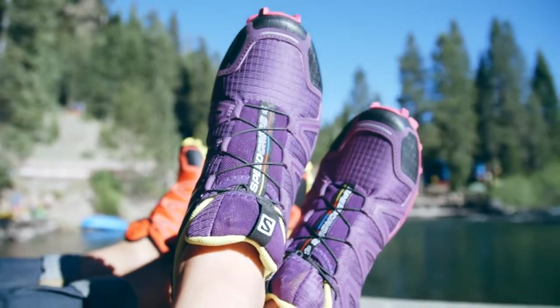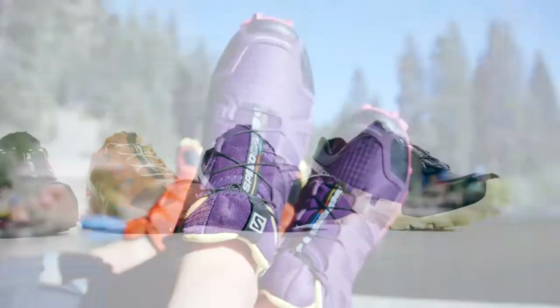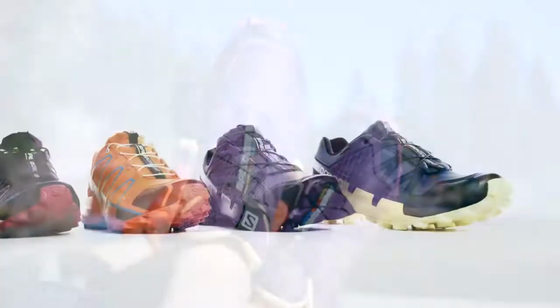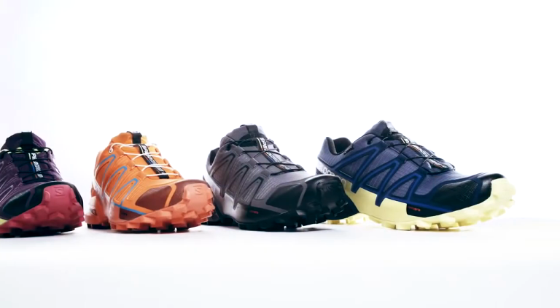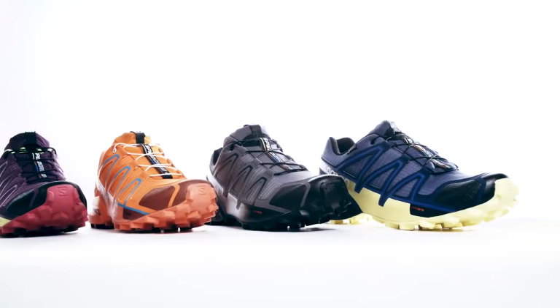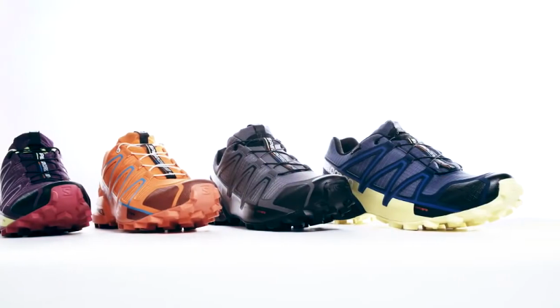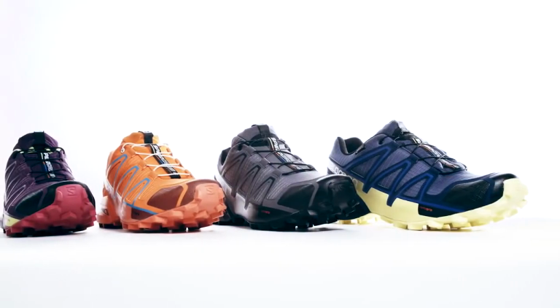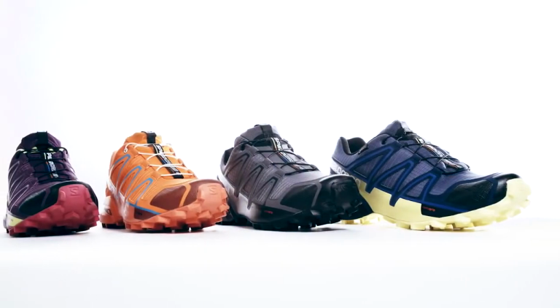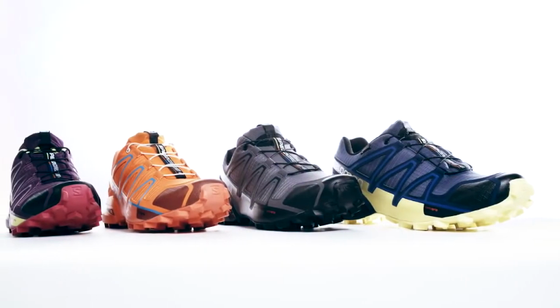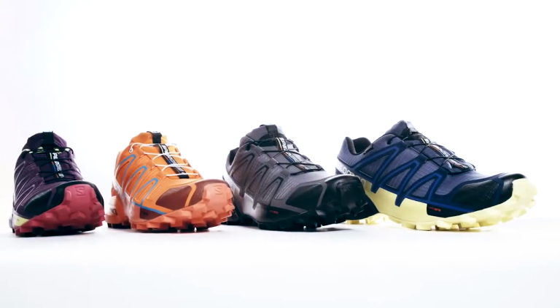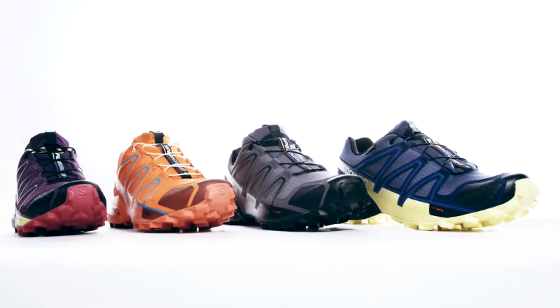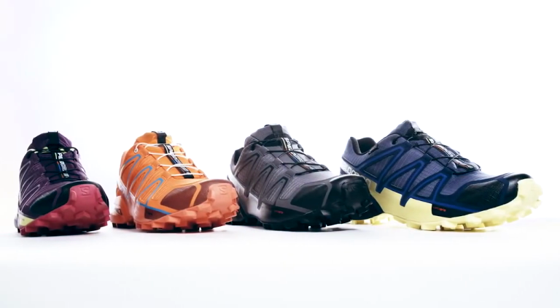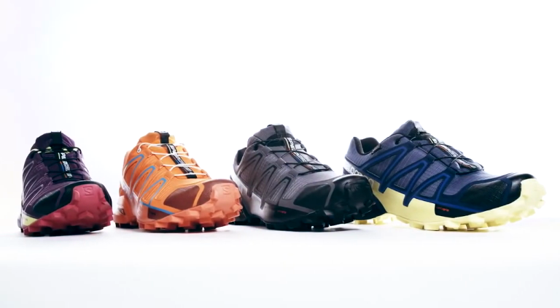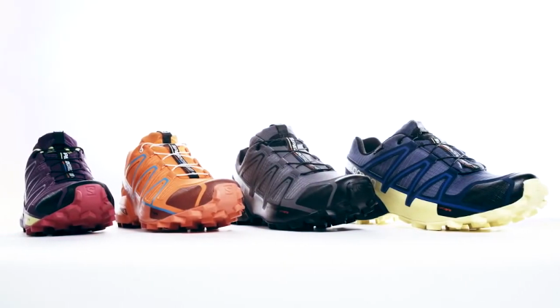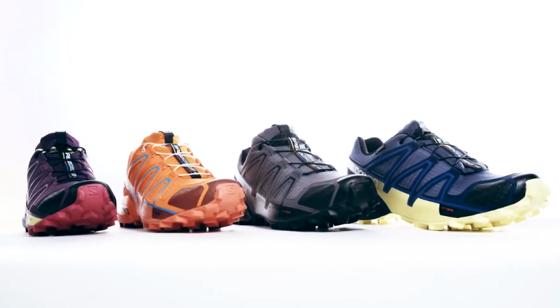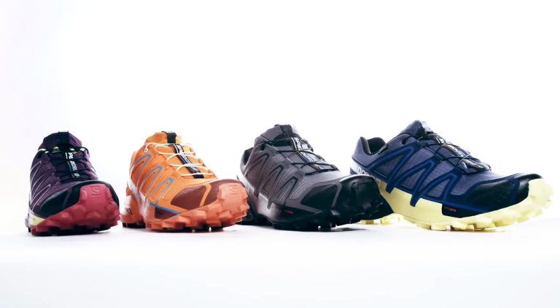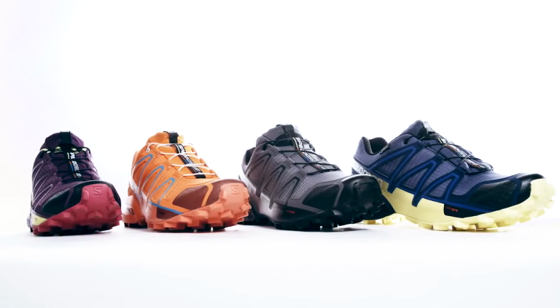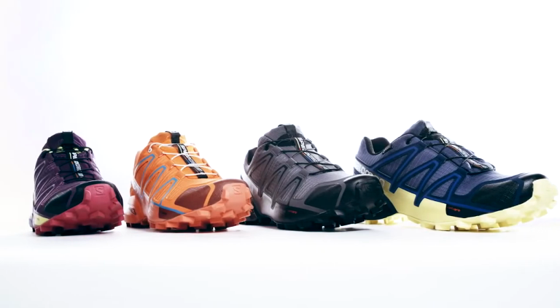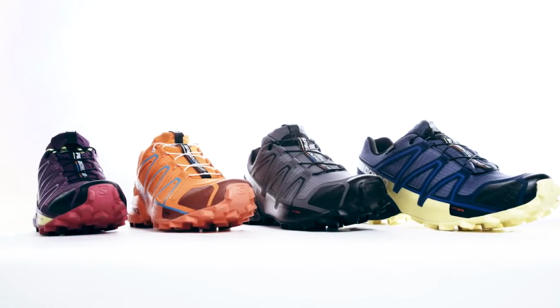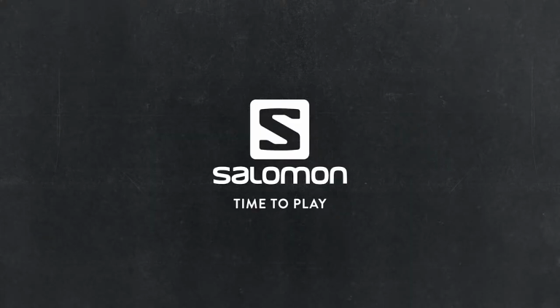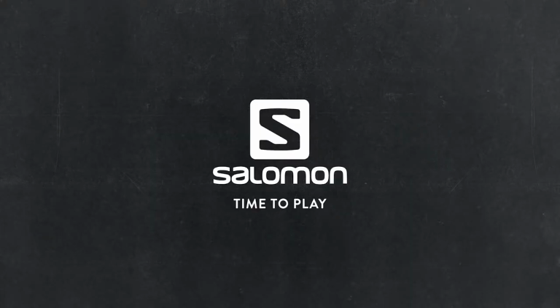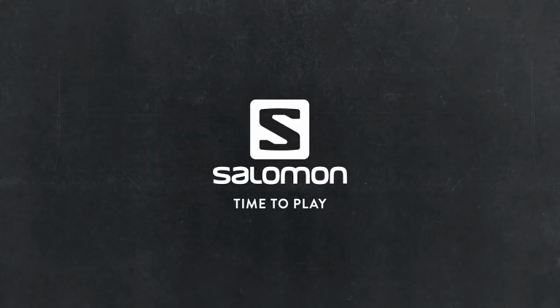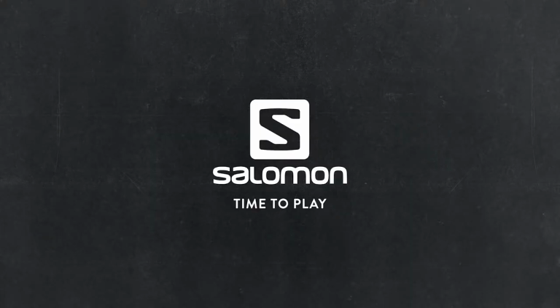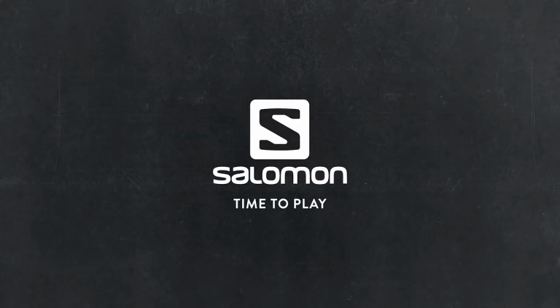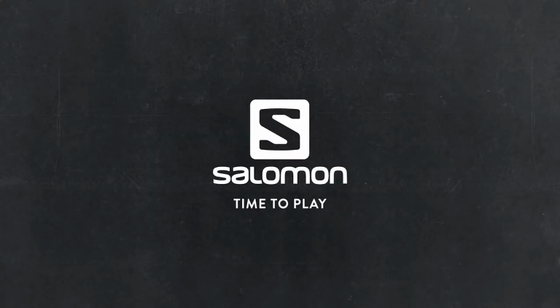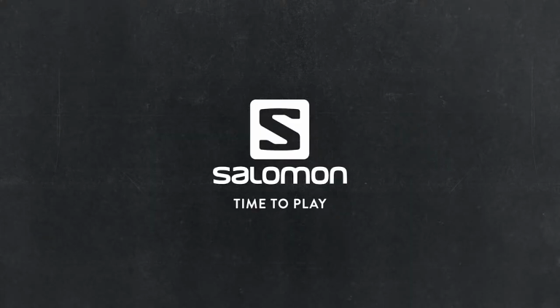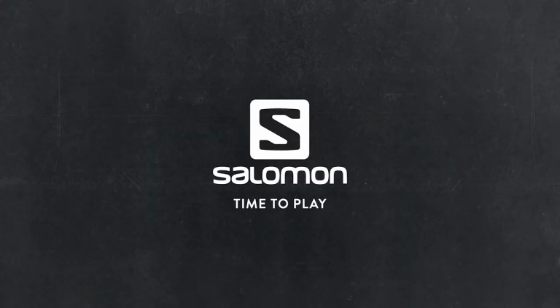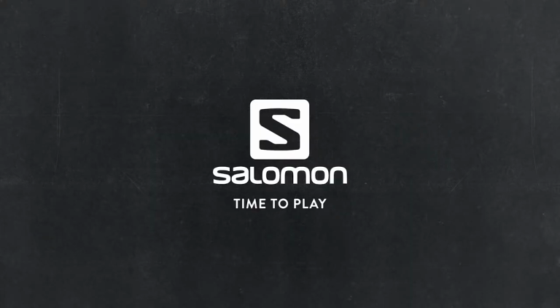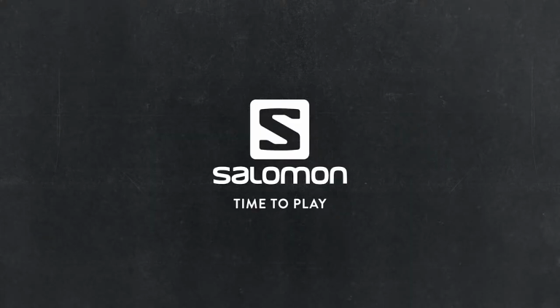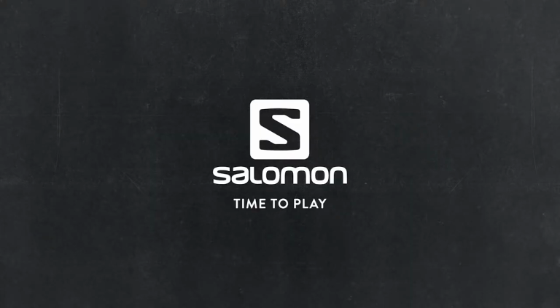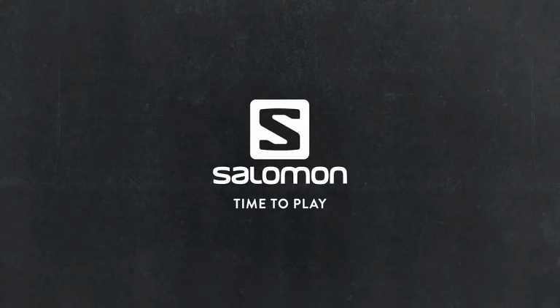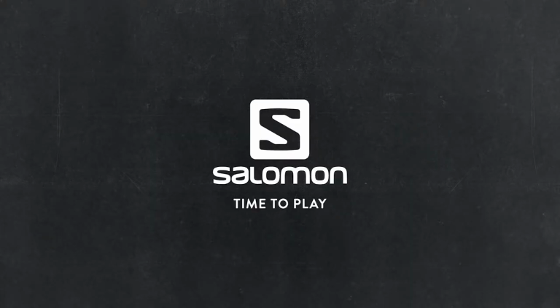Speed Cross 4 — it's available at specialty retailers and always available on salomon.com.